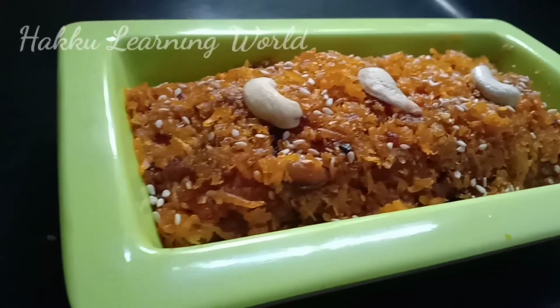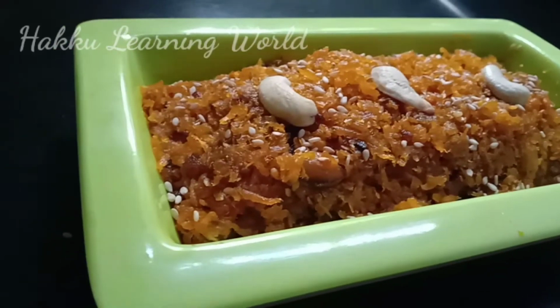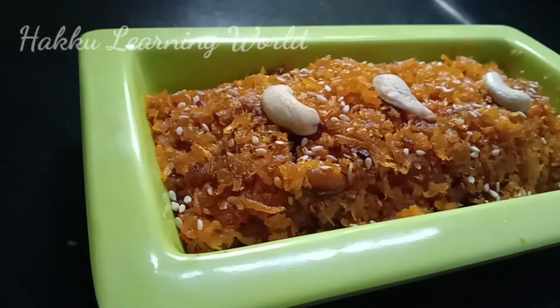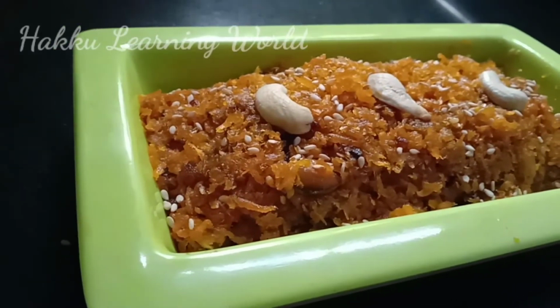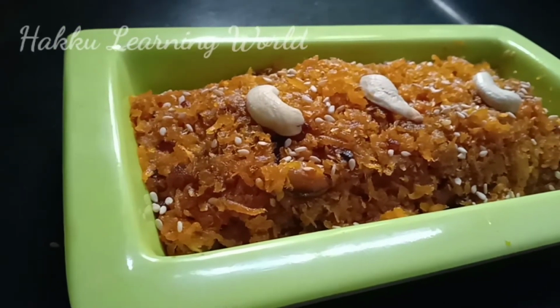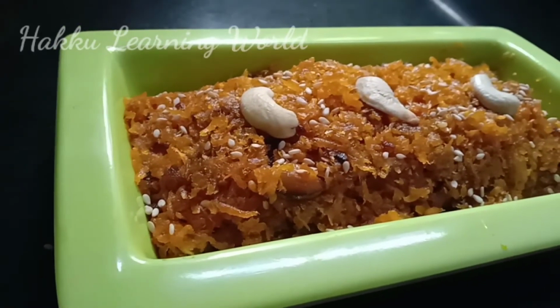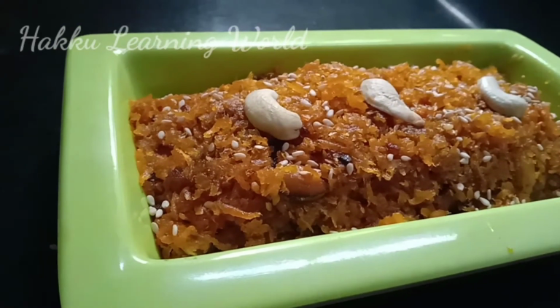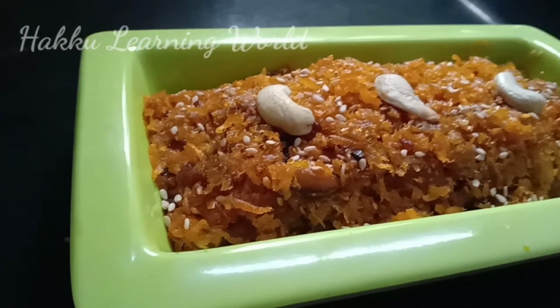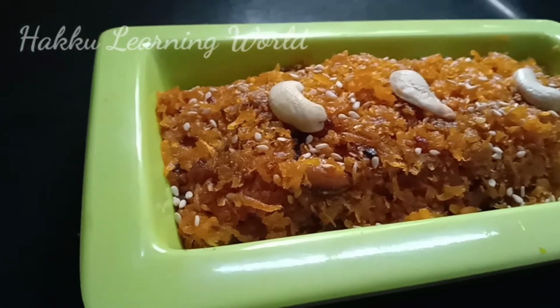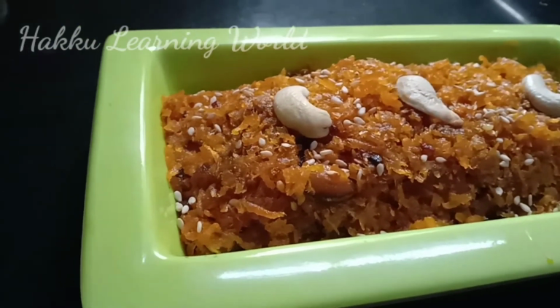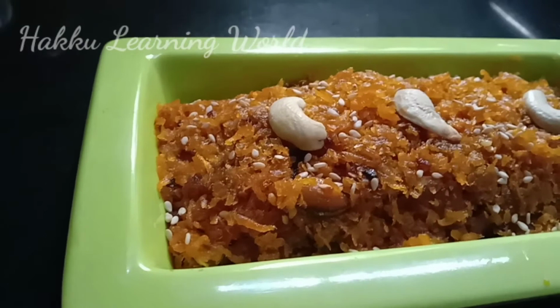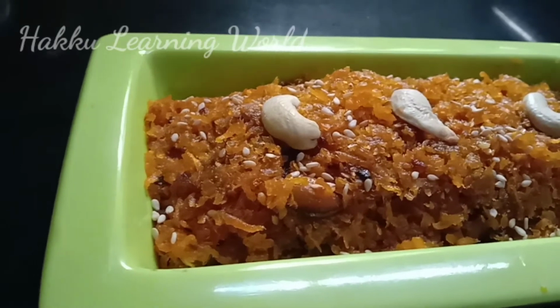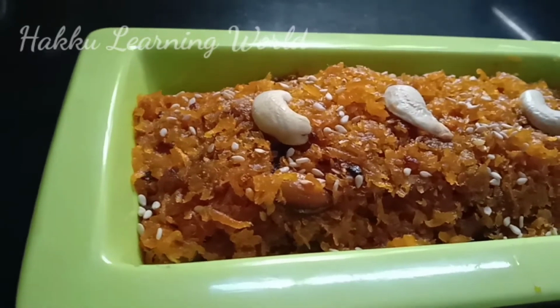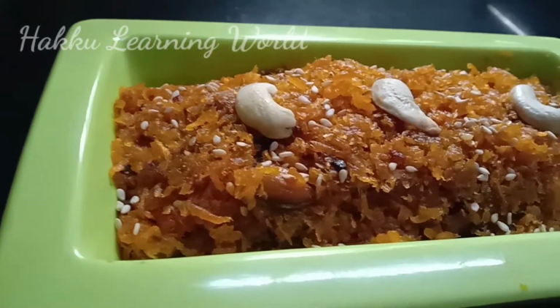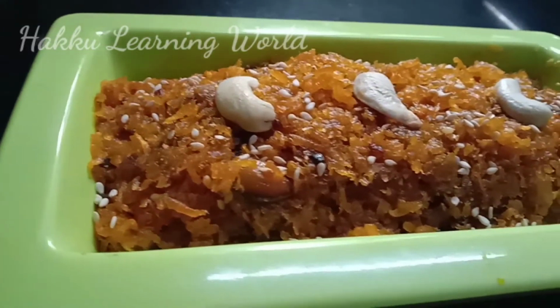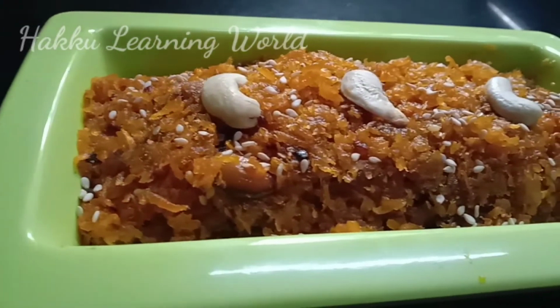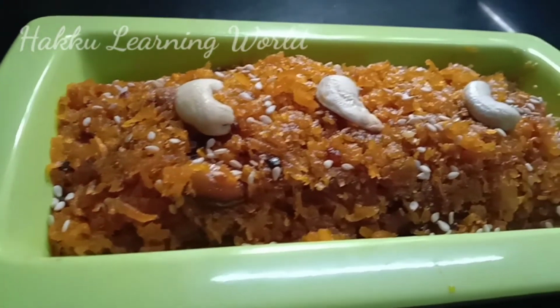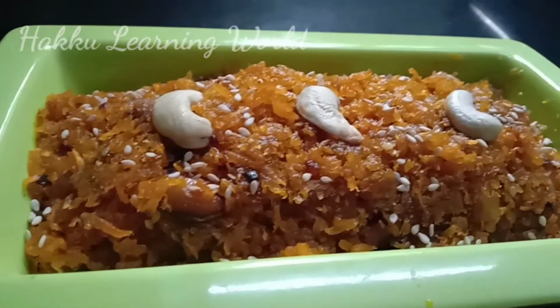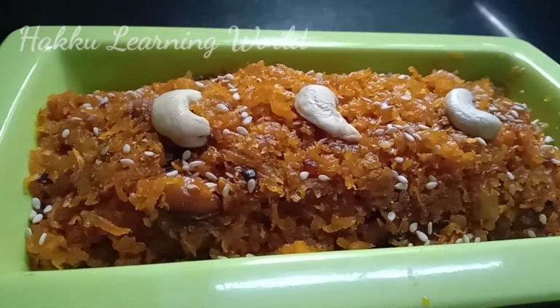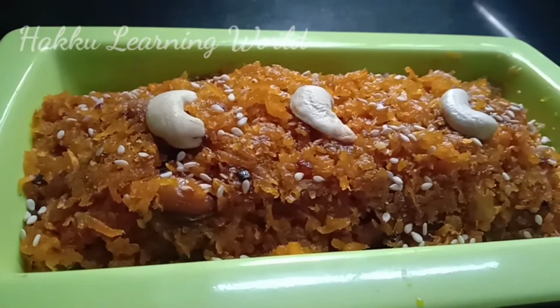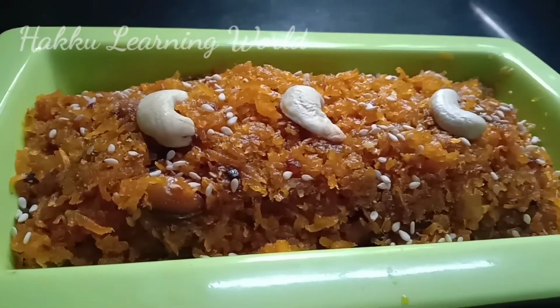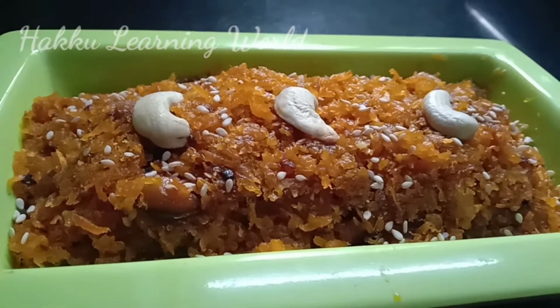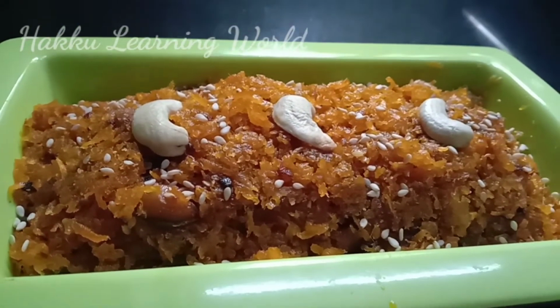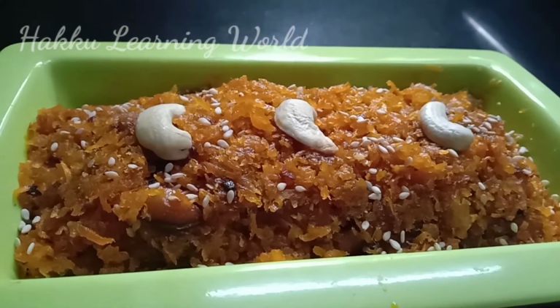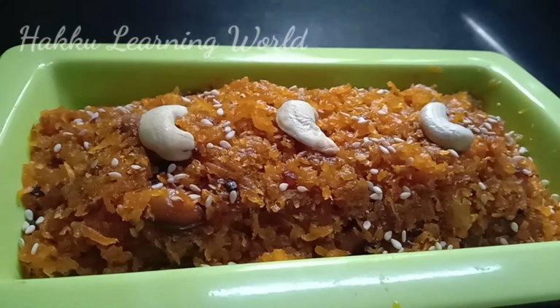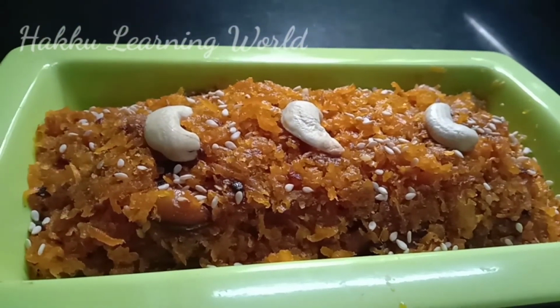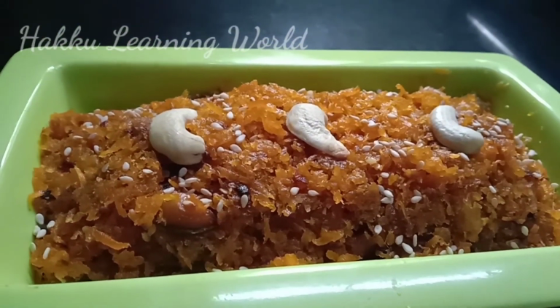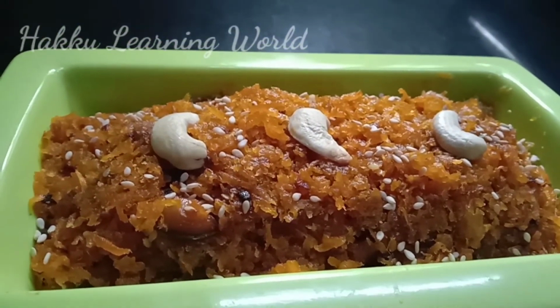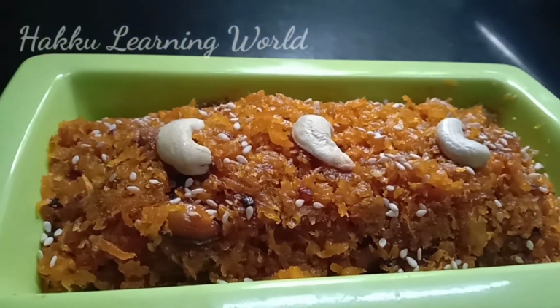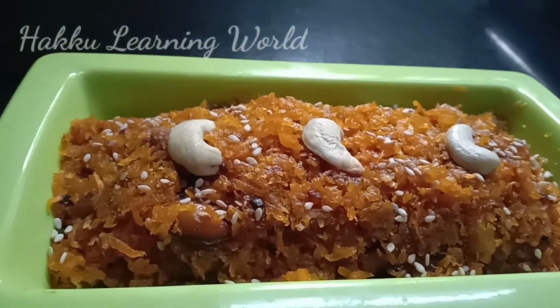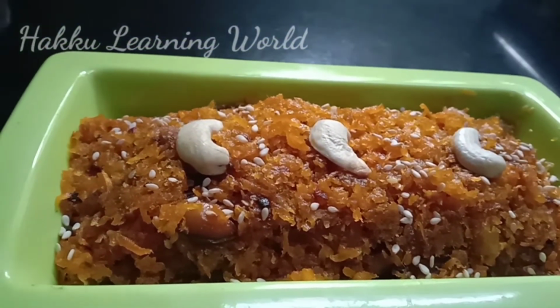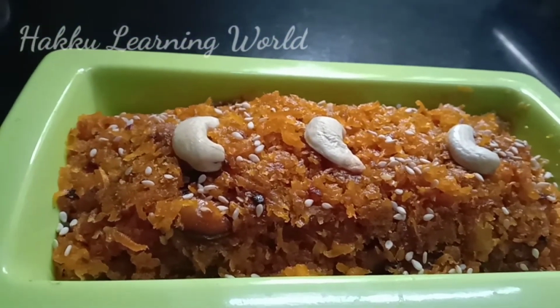Hi friends, welcome back to Hakkule. In this video, we are going to show you the sweet channel.